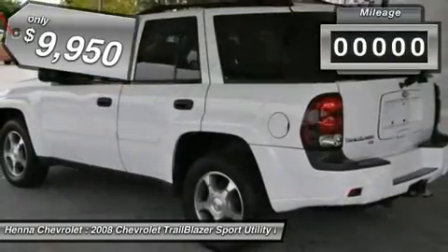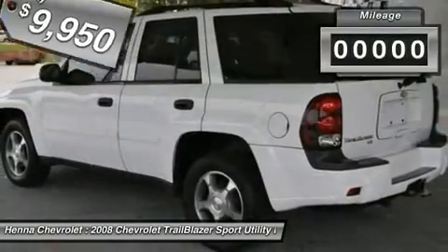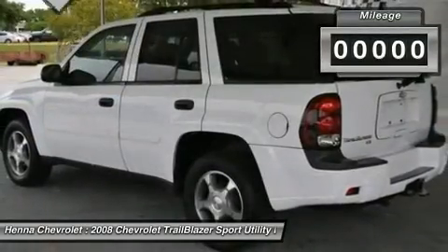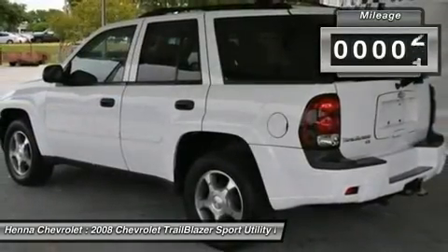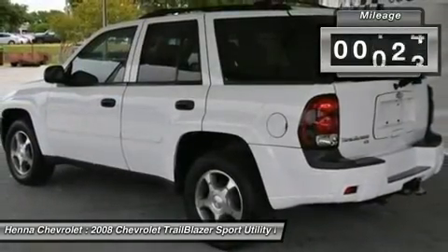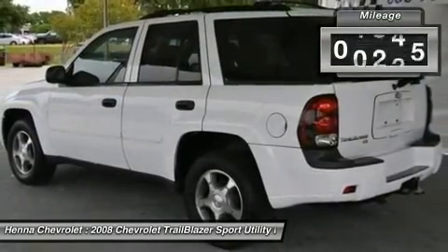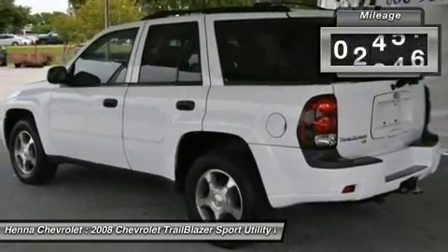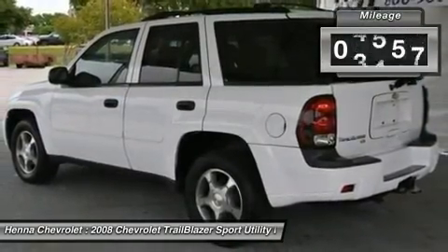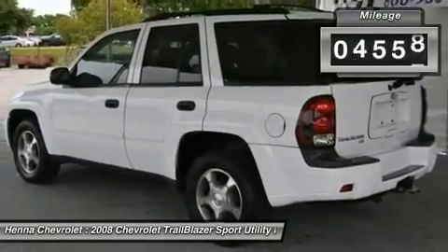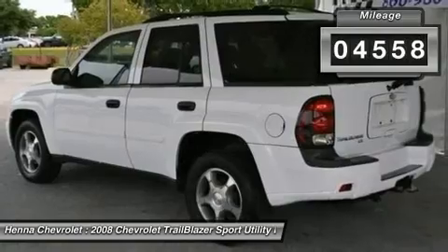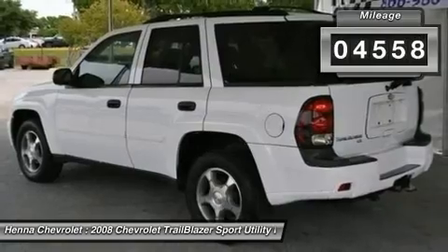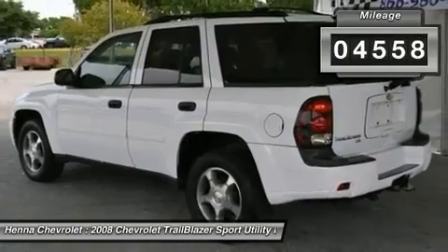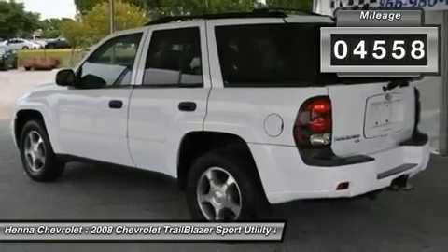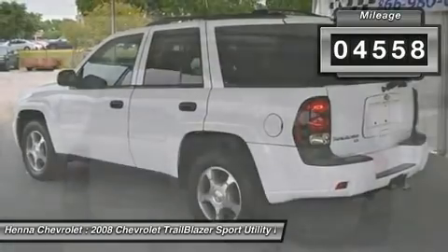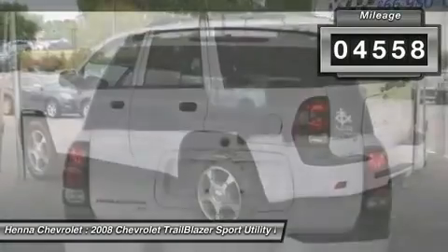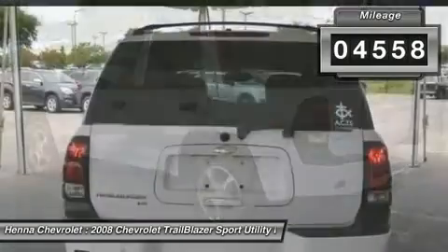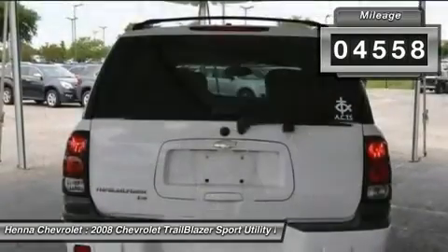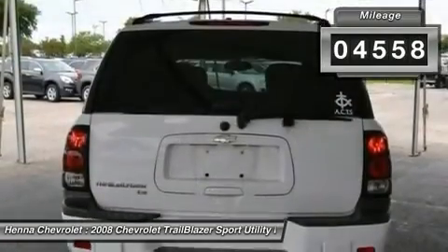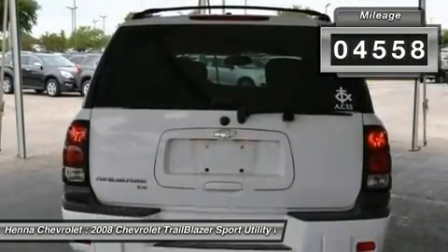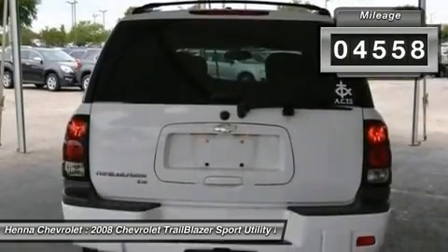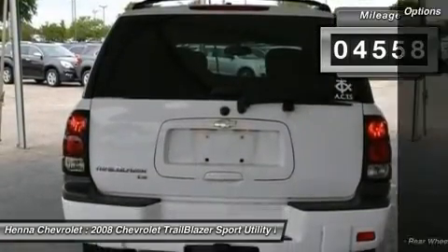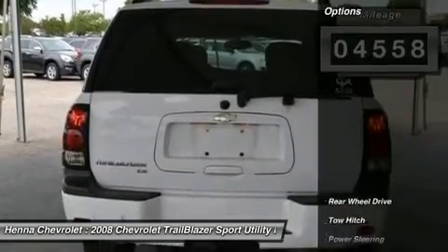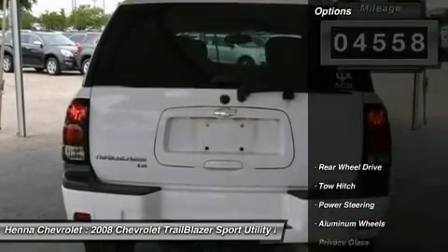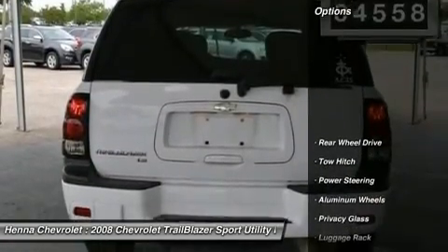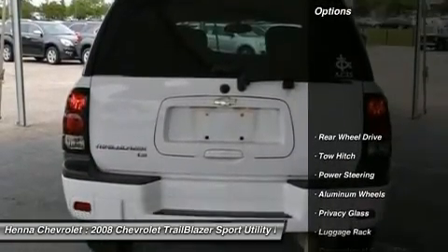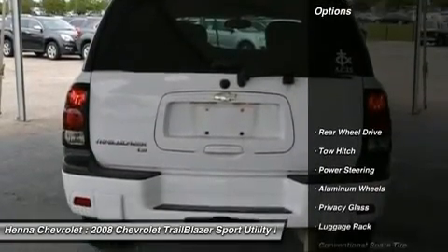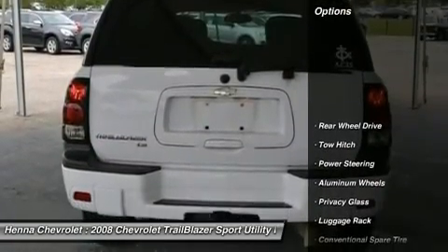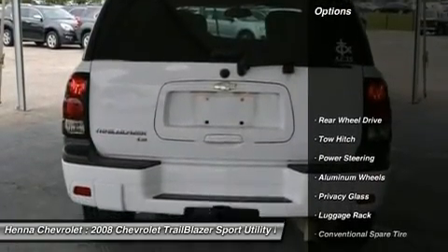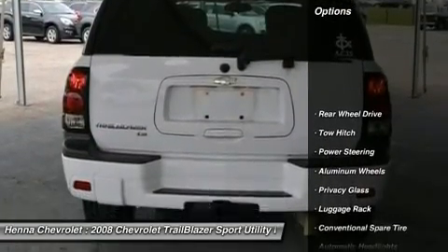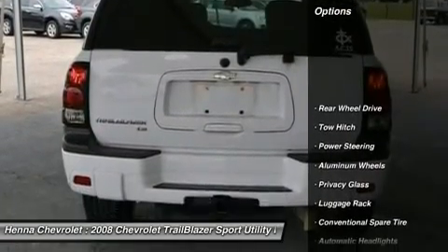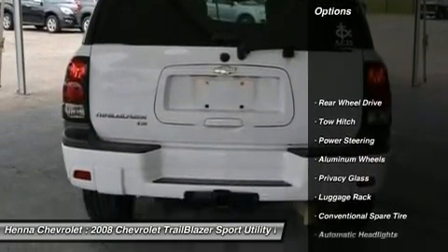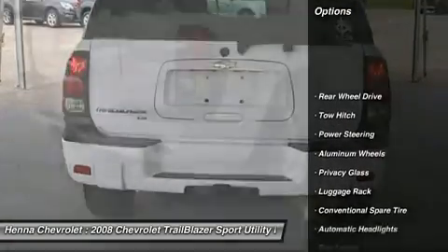With a comfortable cabin, this mid-sized SUV offers the total package — good looks, style, and practicality.